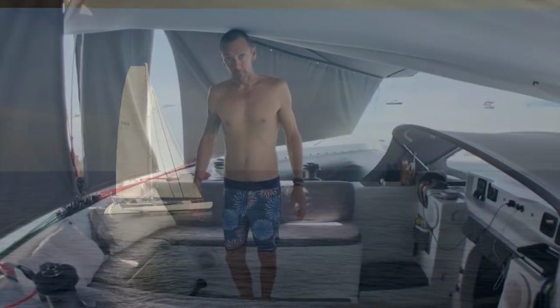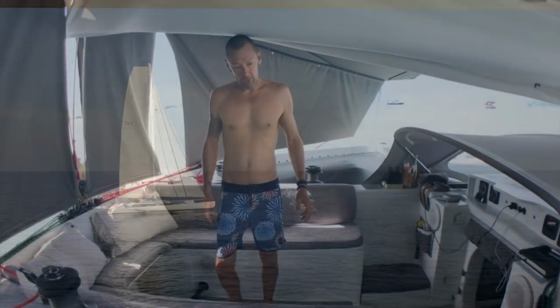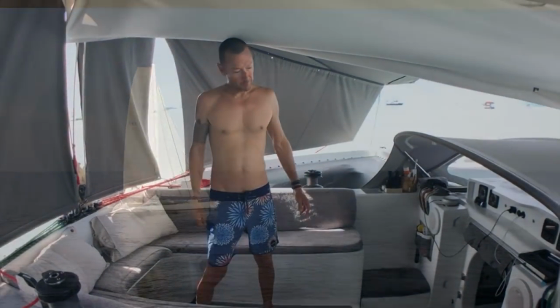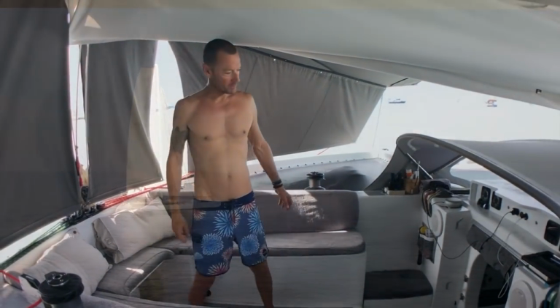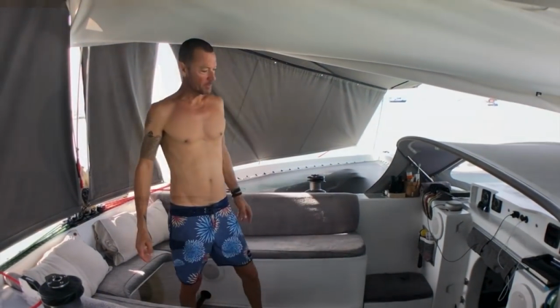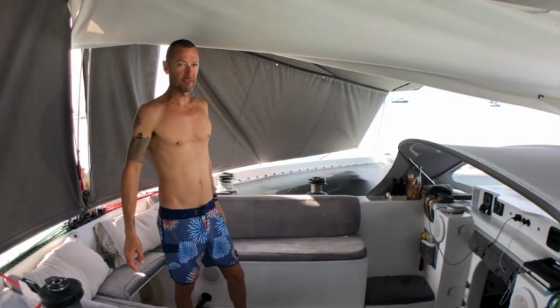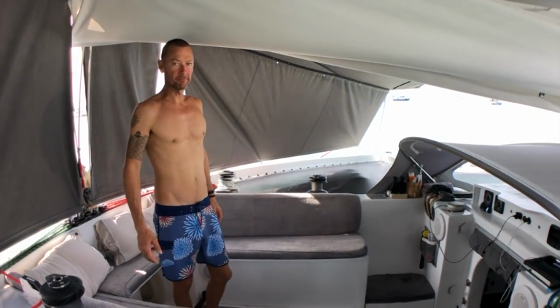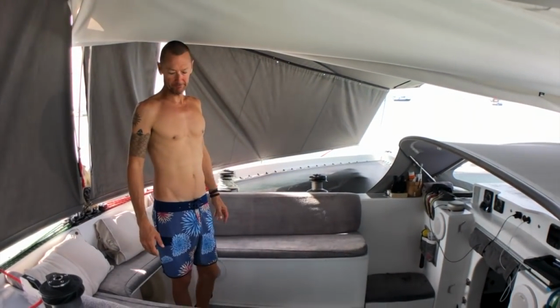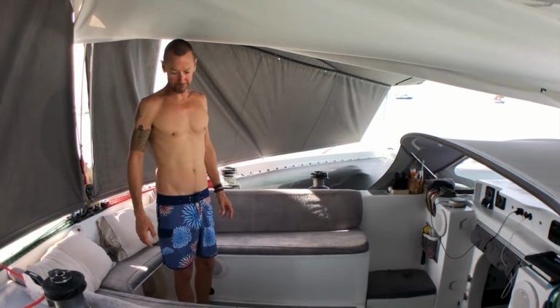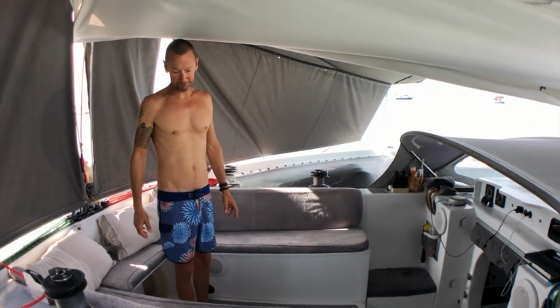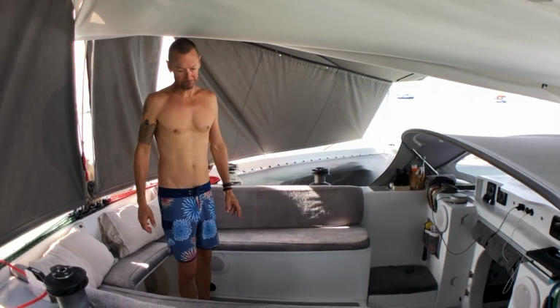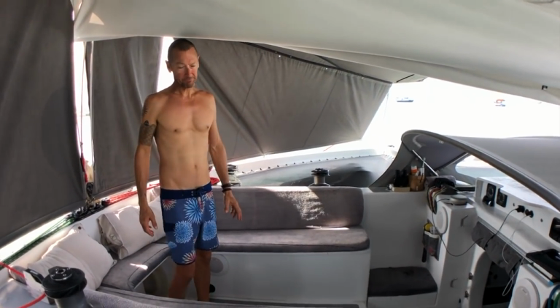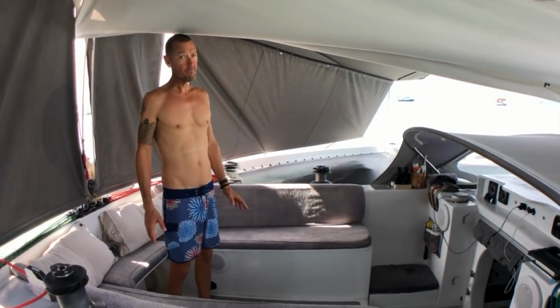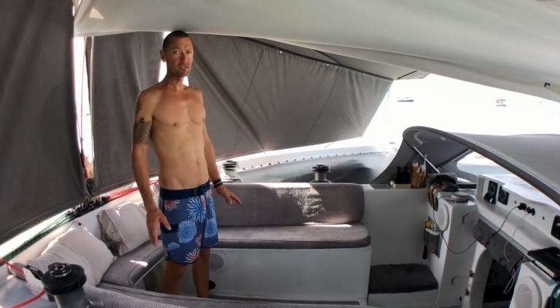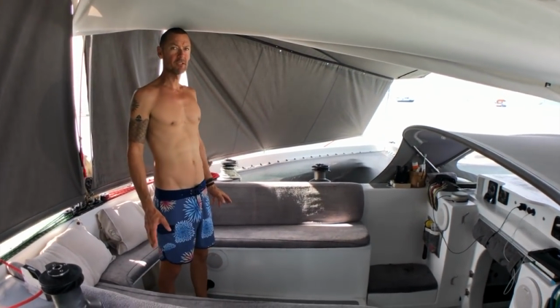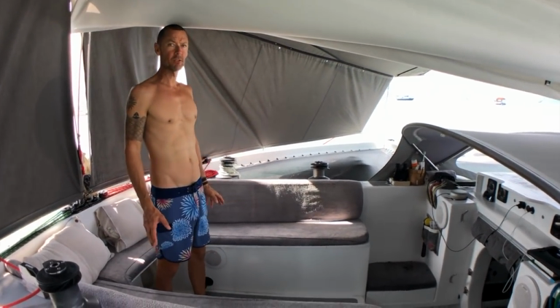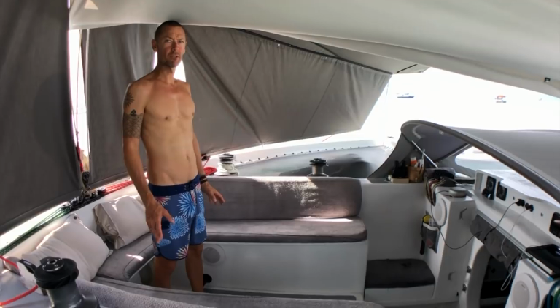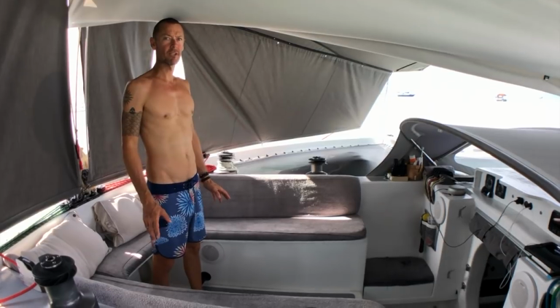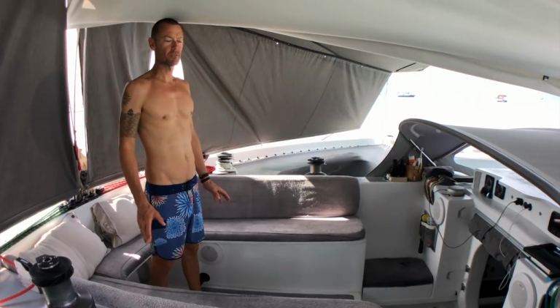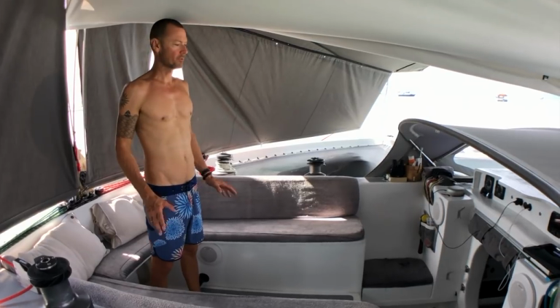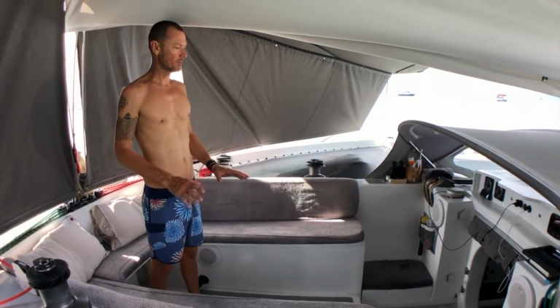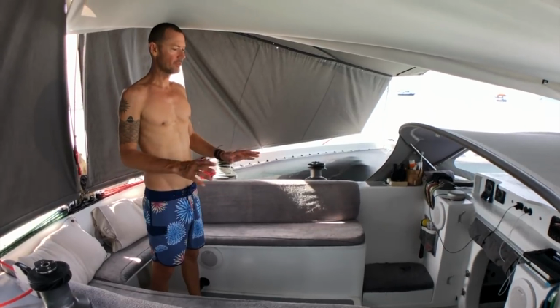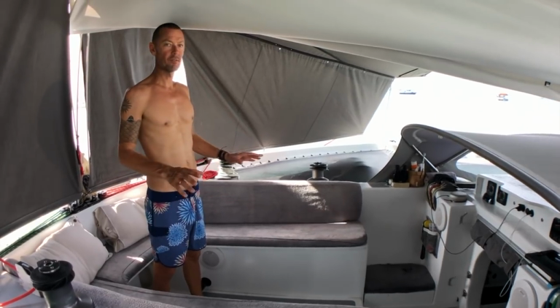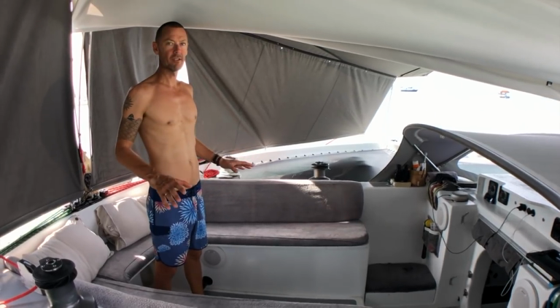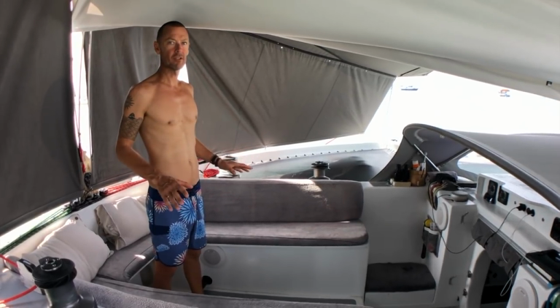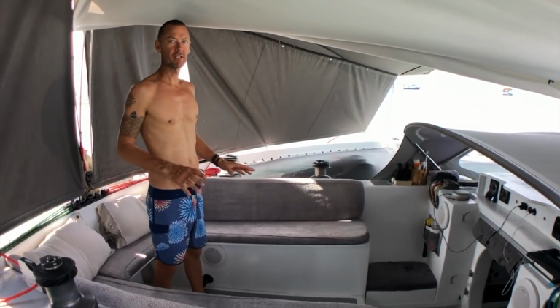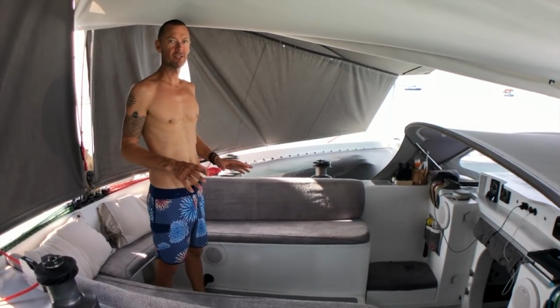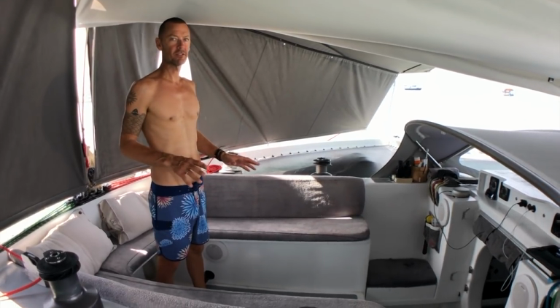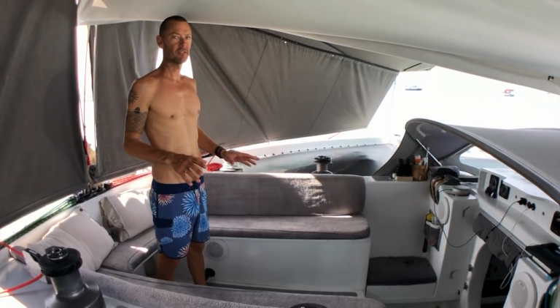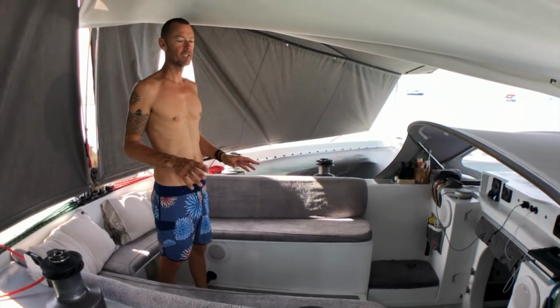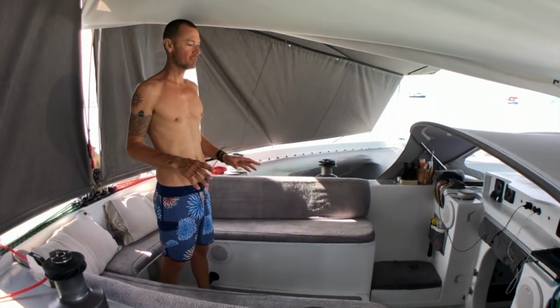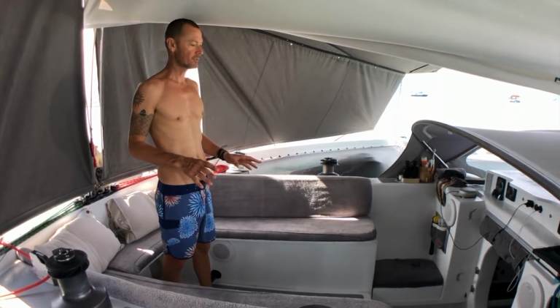Welcome to Spirit. I'm just going to give you a quick run-through of the accommodation and the living areas.